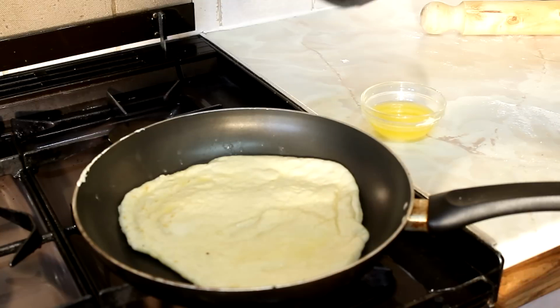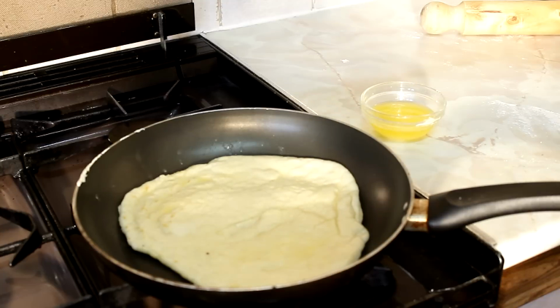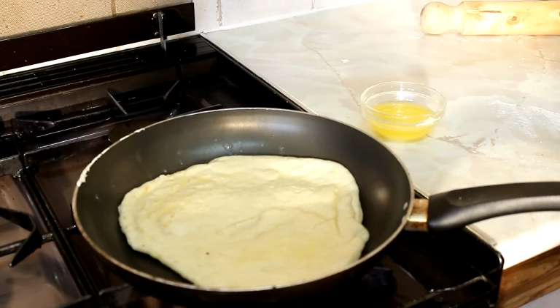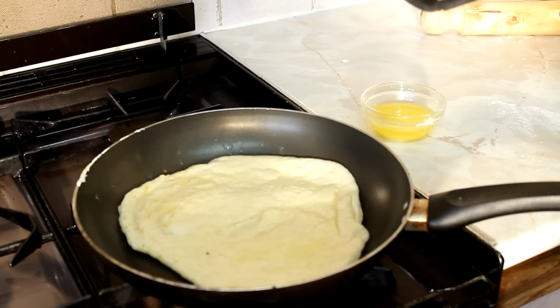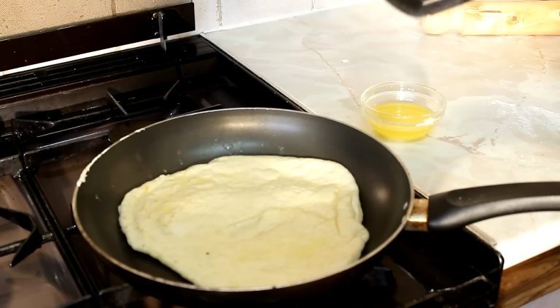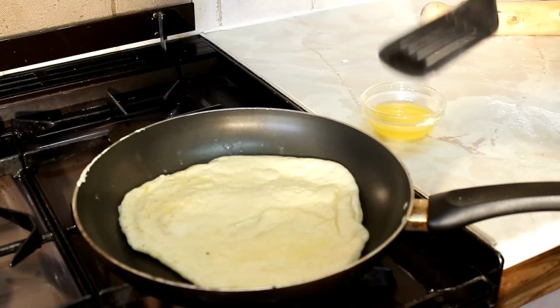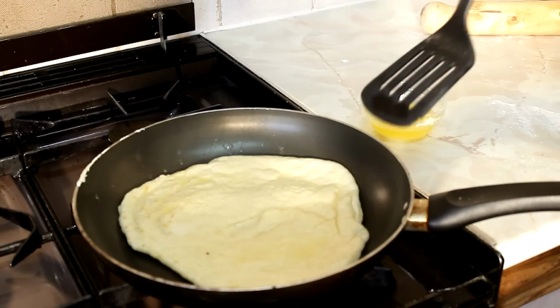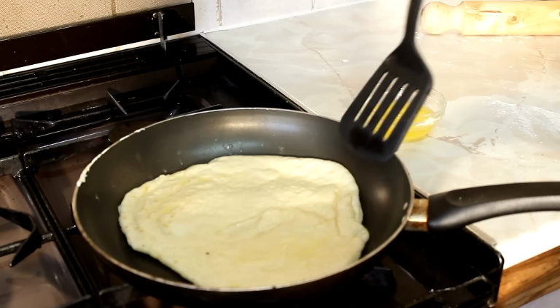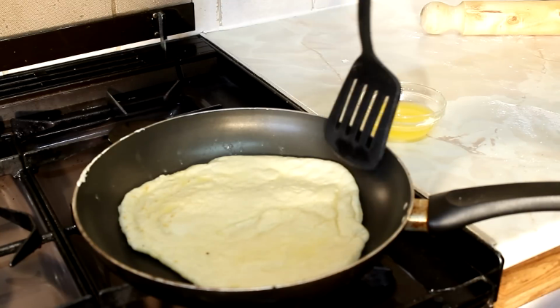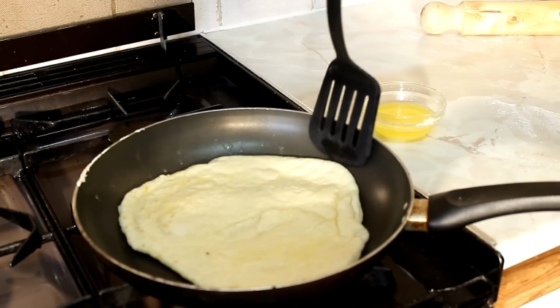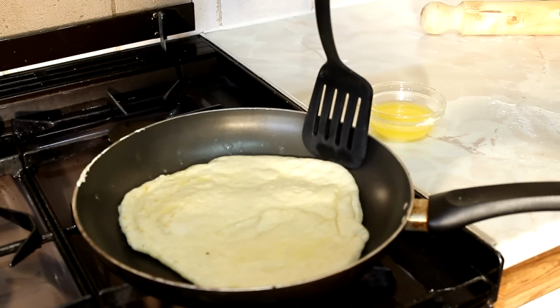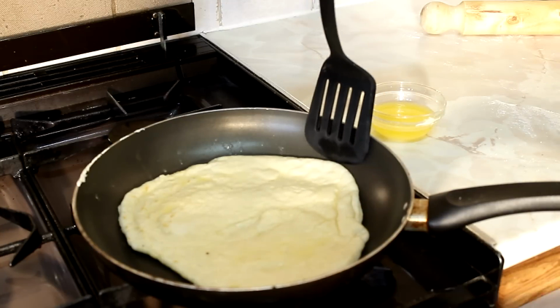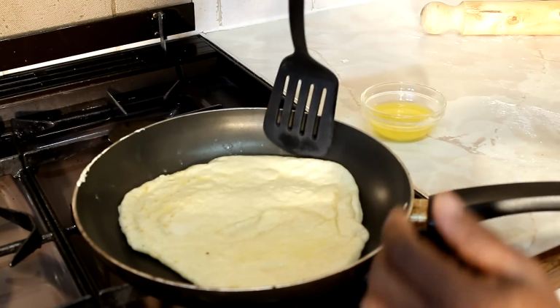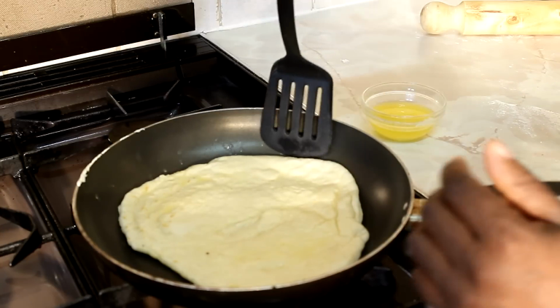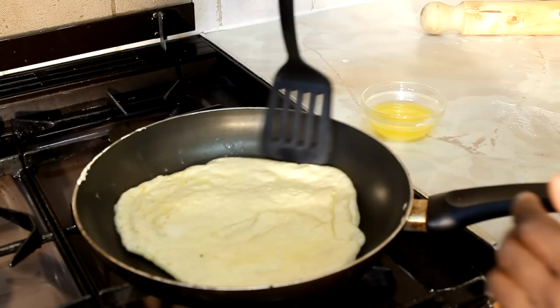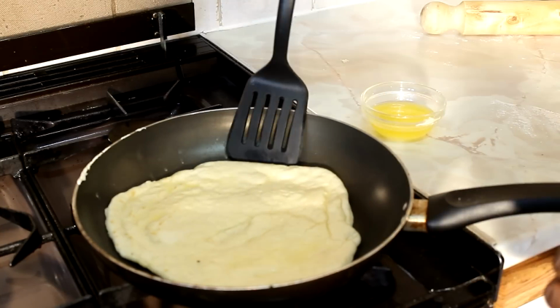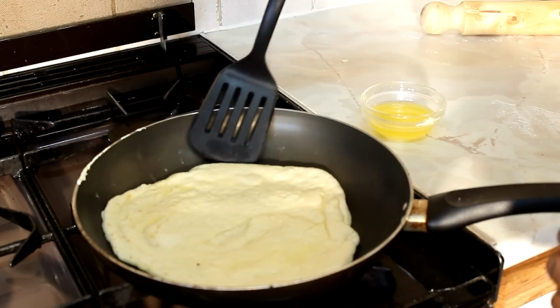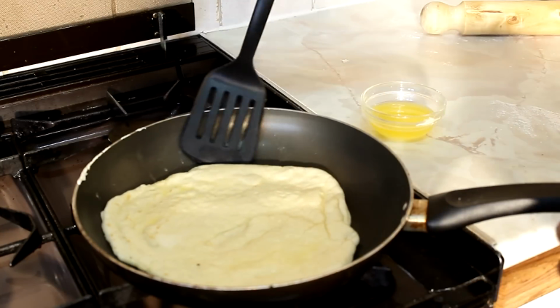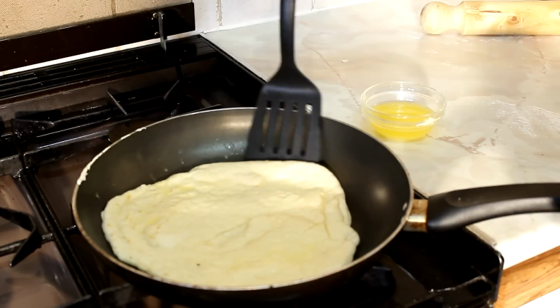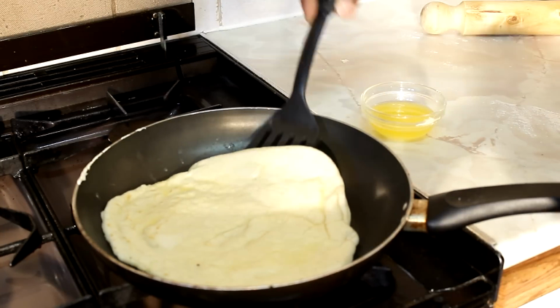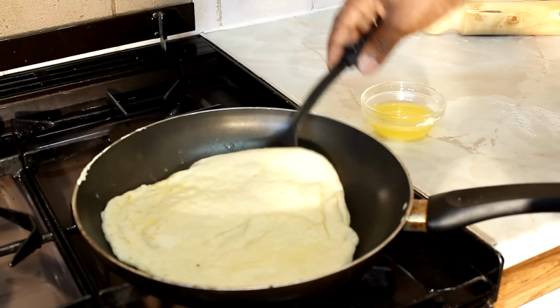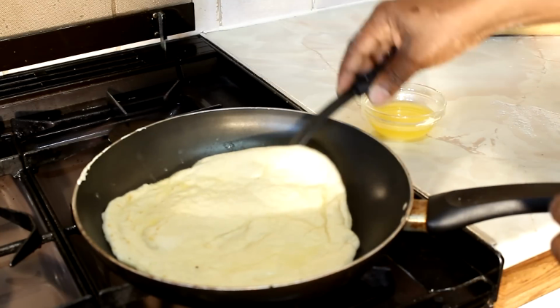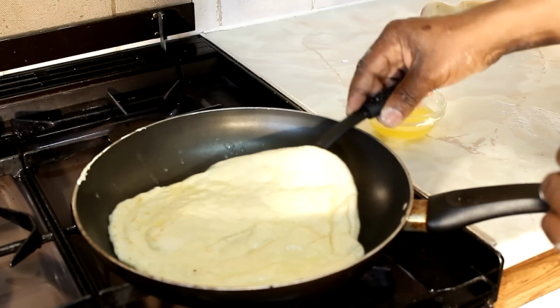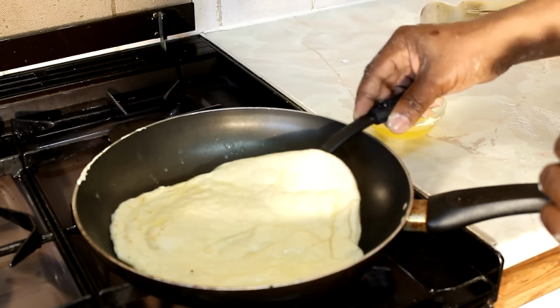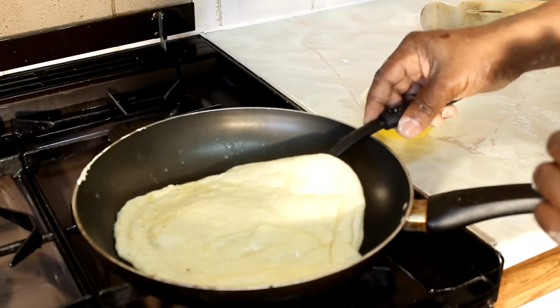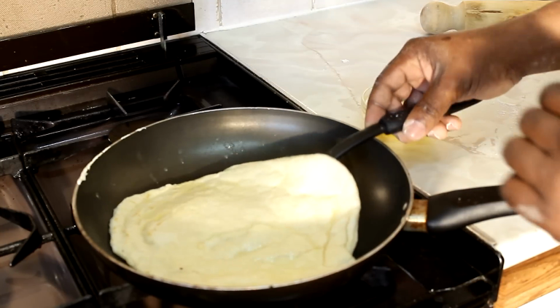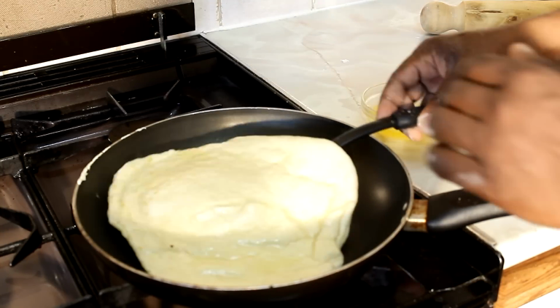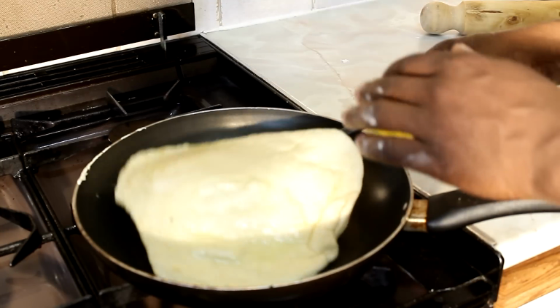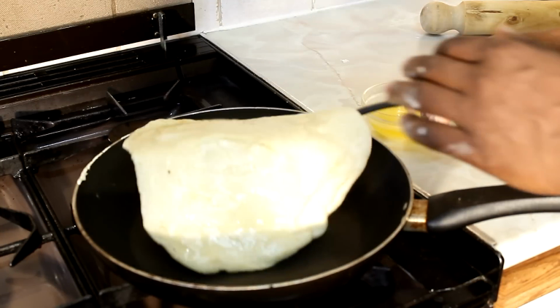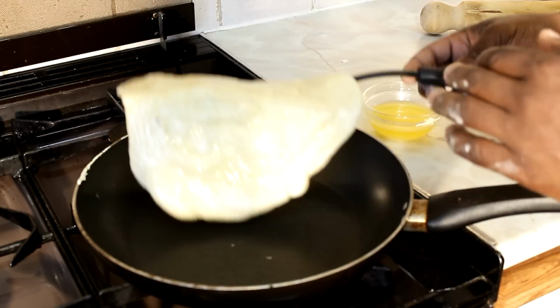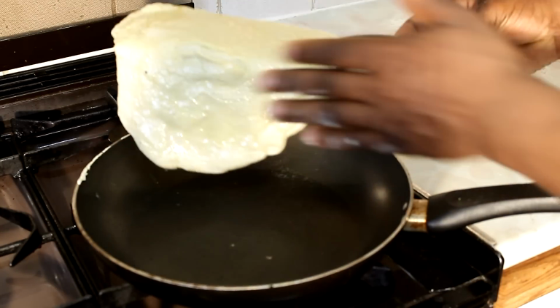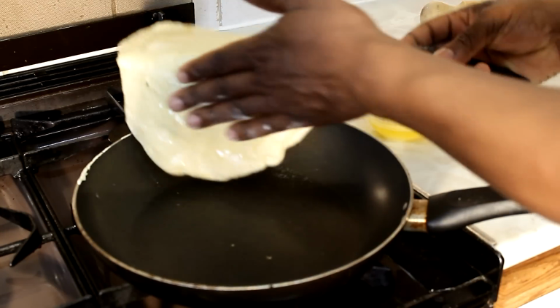Have it on a medium-sized heat — roughly about three to four seconds on each side.